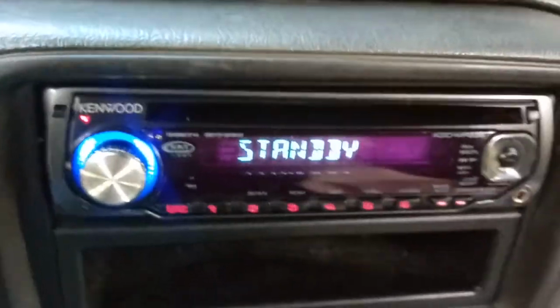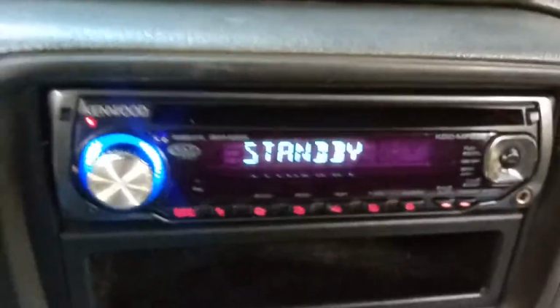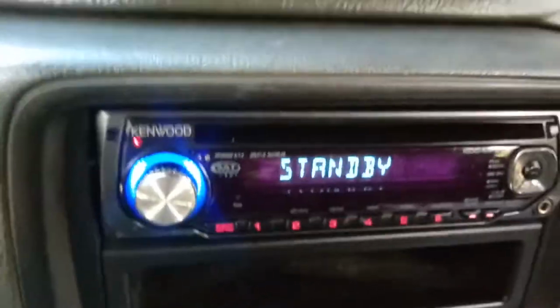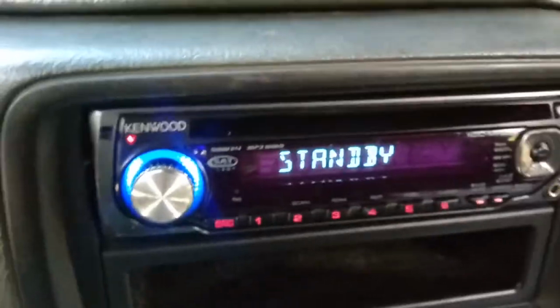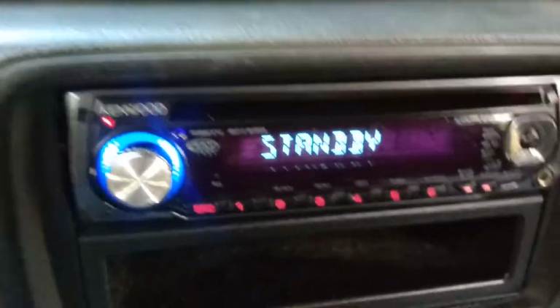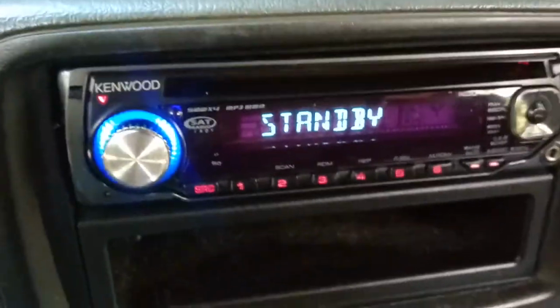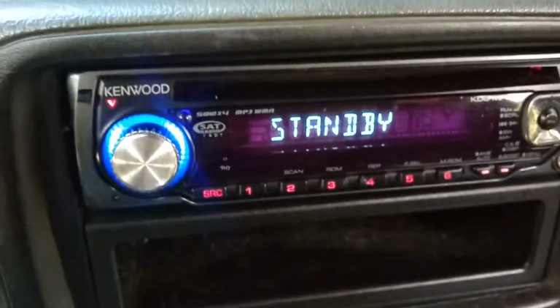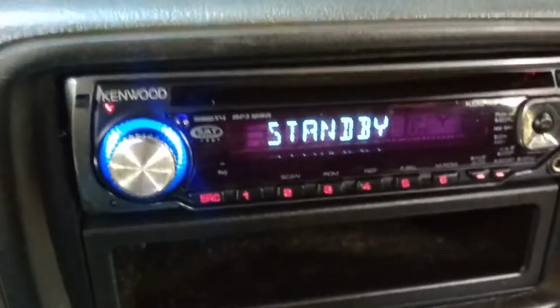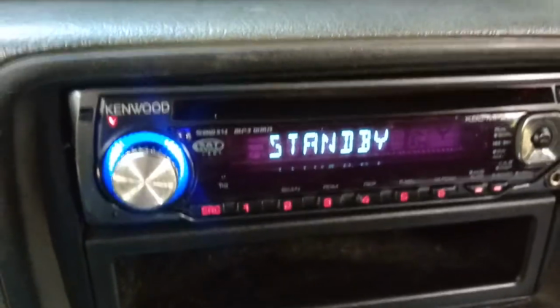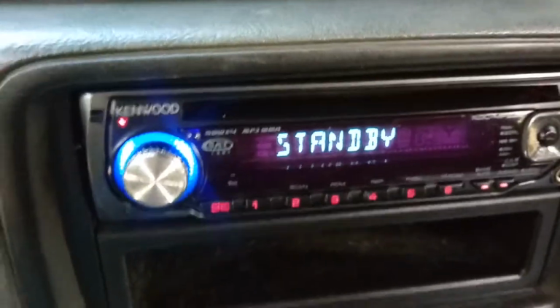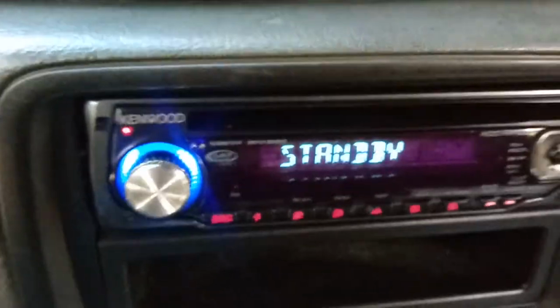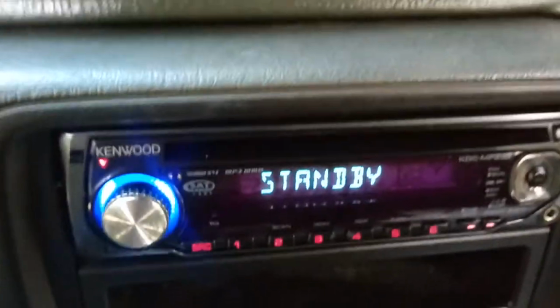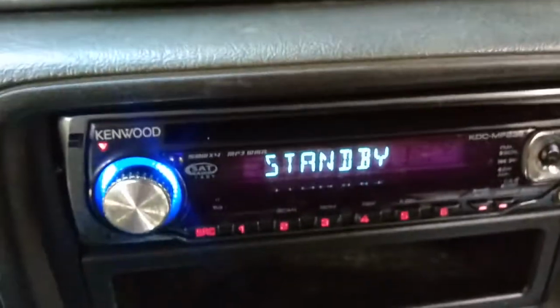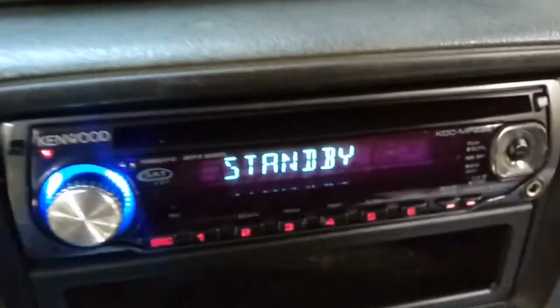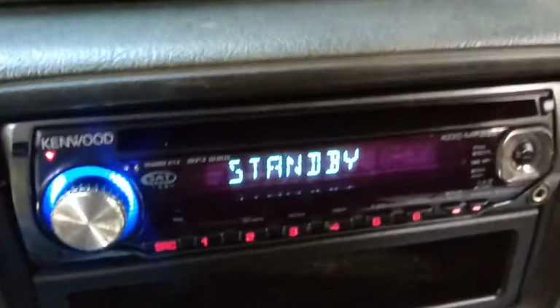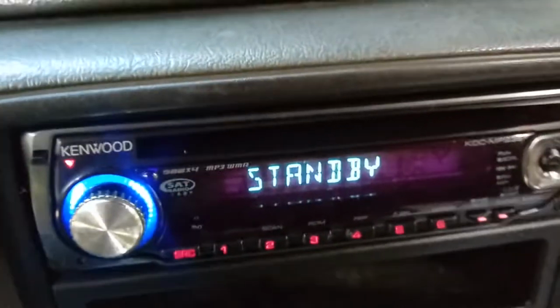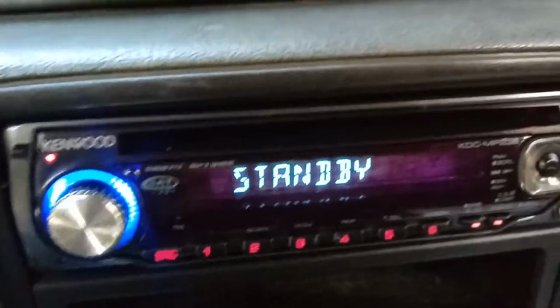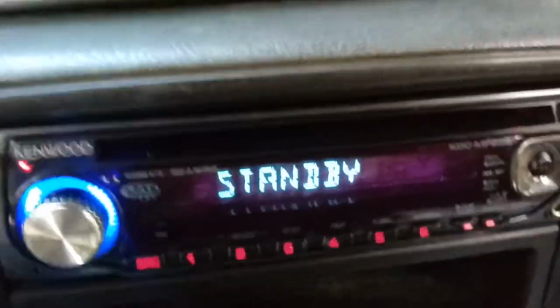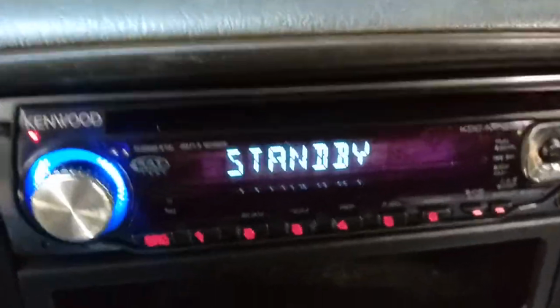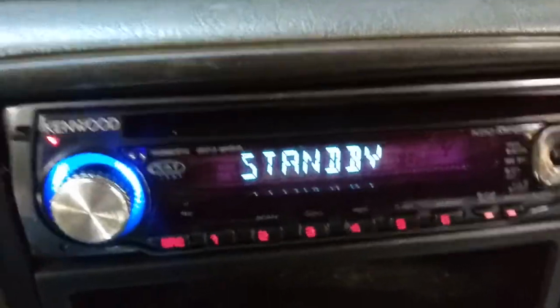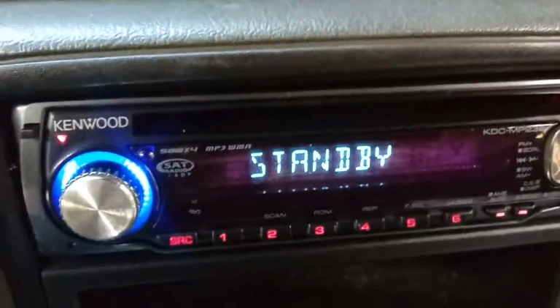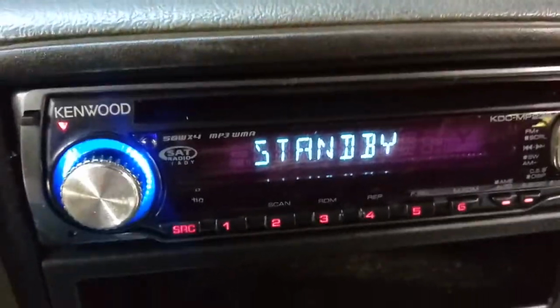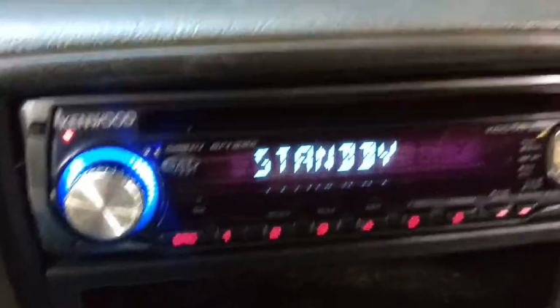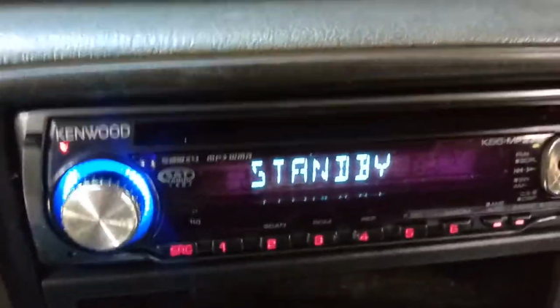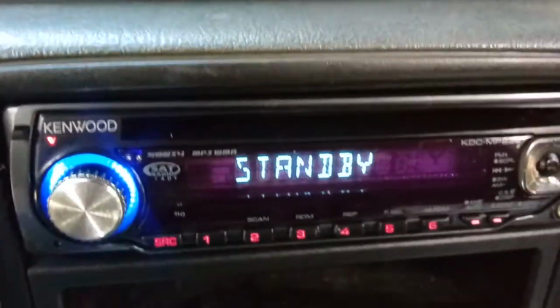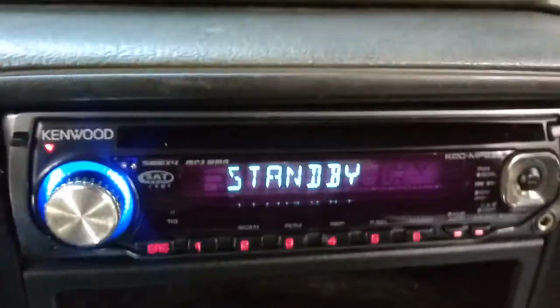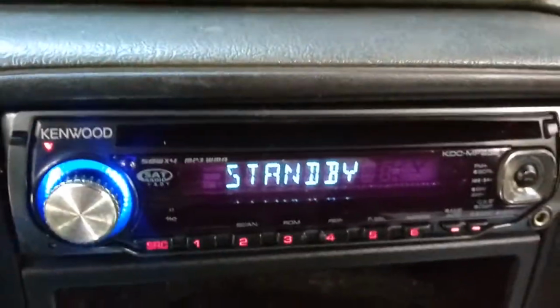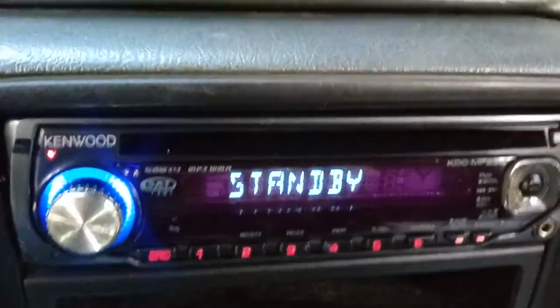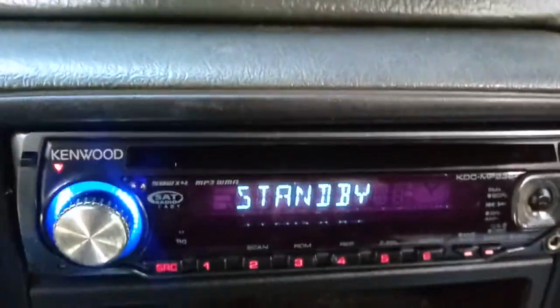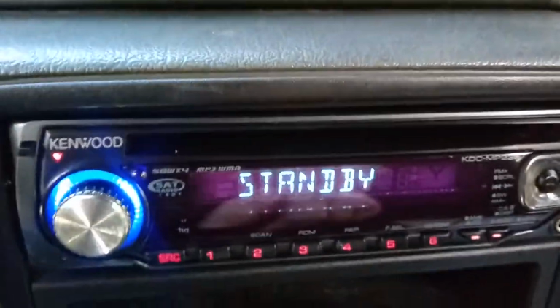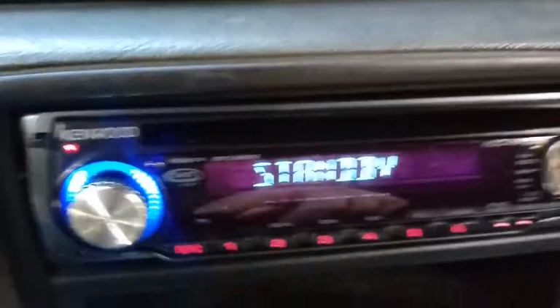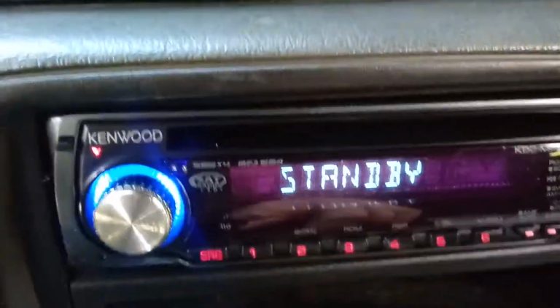Hold the button in and it says 'approved.' The radio goes into standby mode. Now that we've got the code approved, I'm going to show you how to clear the code.